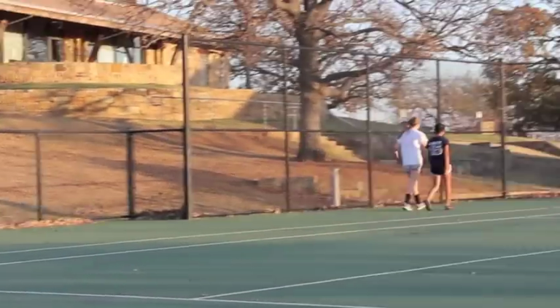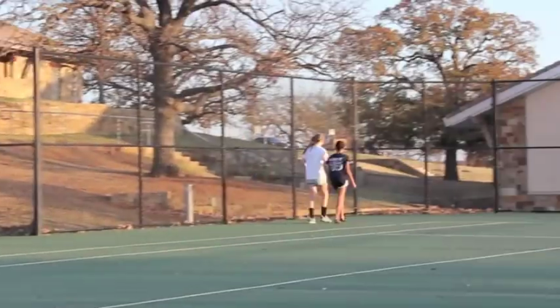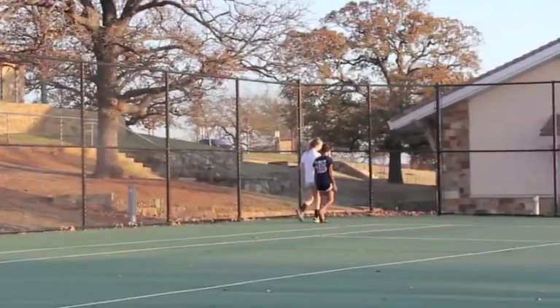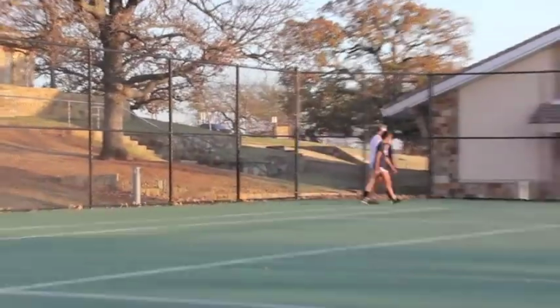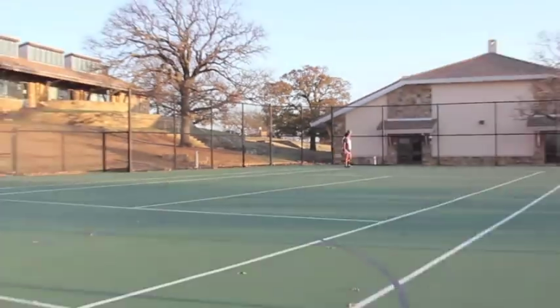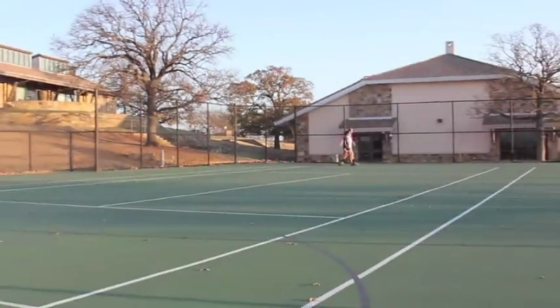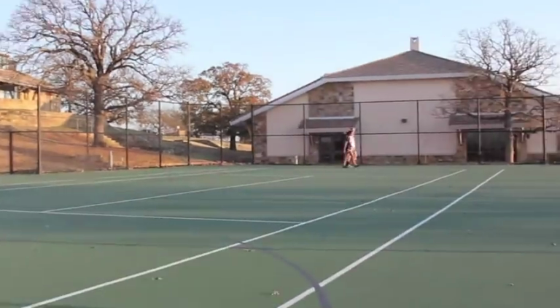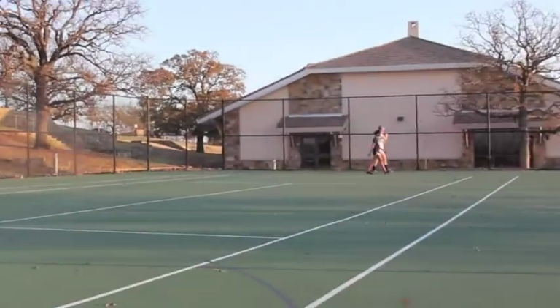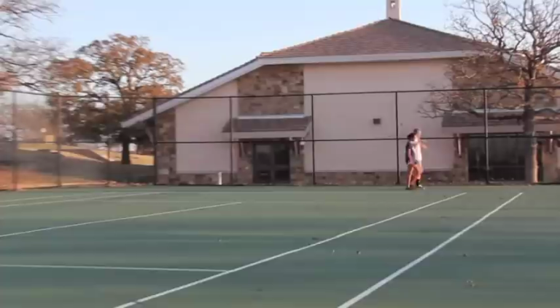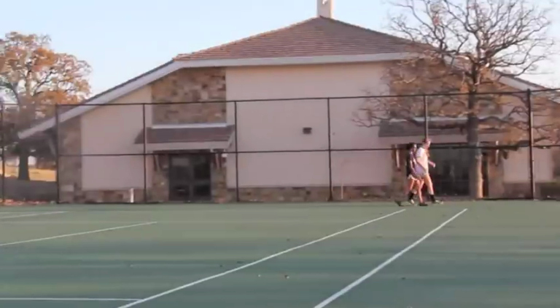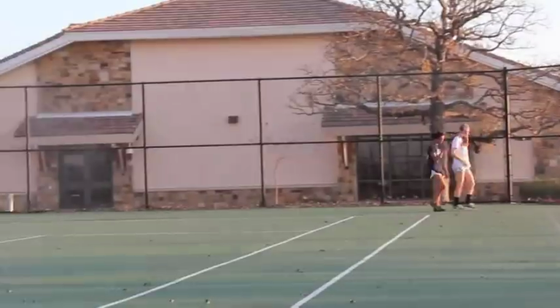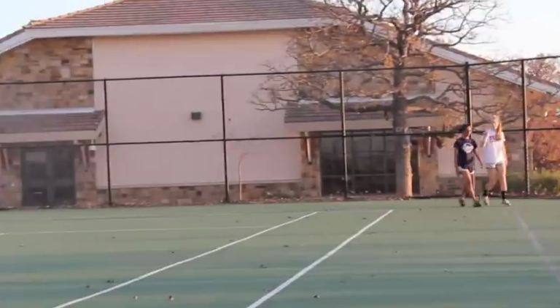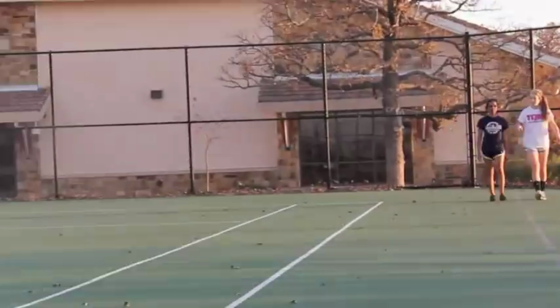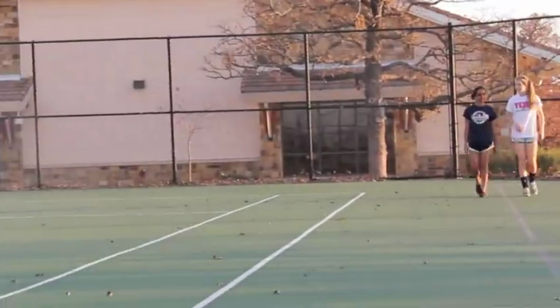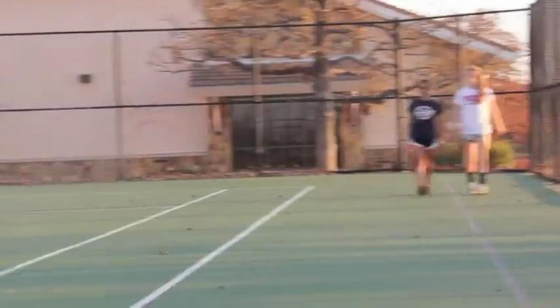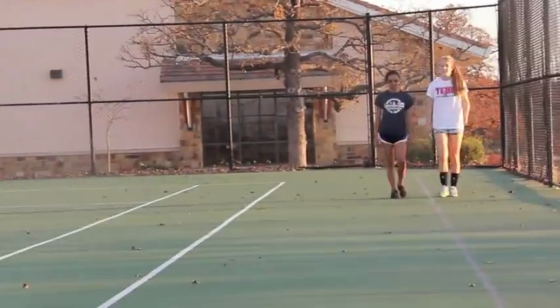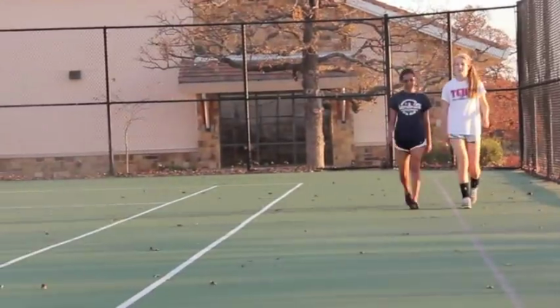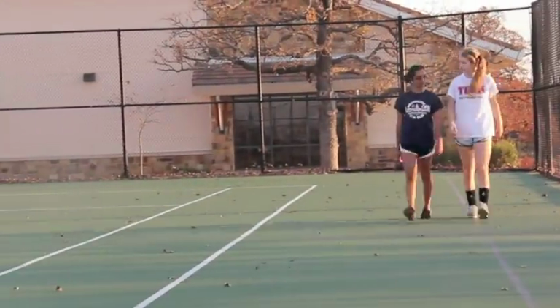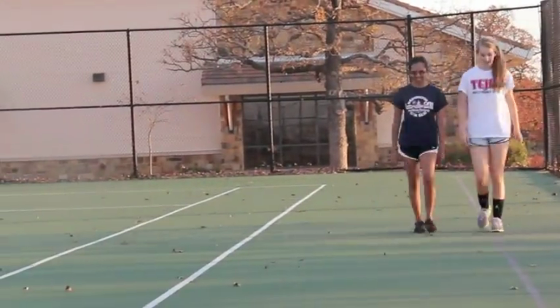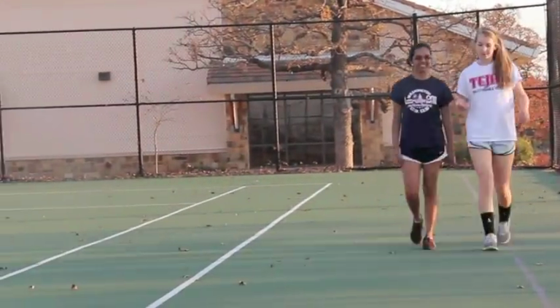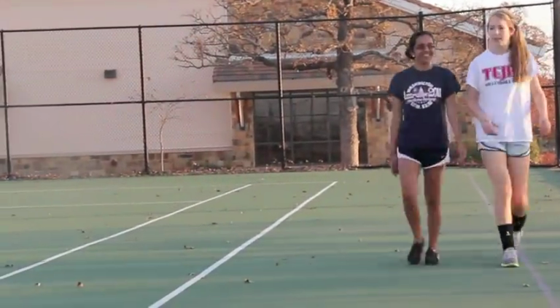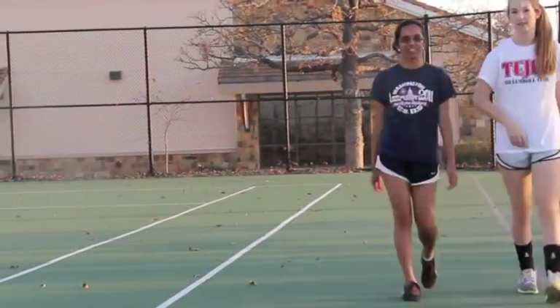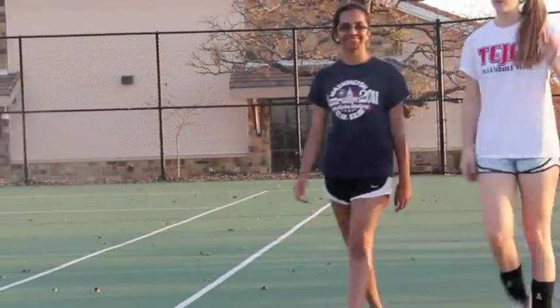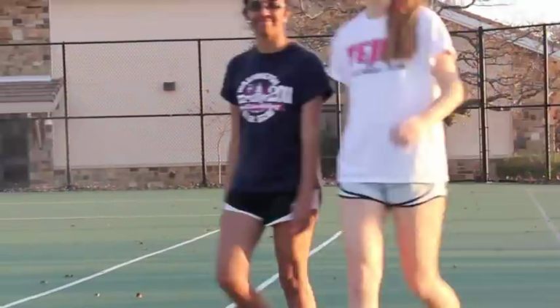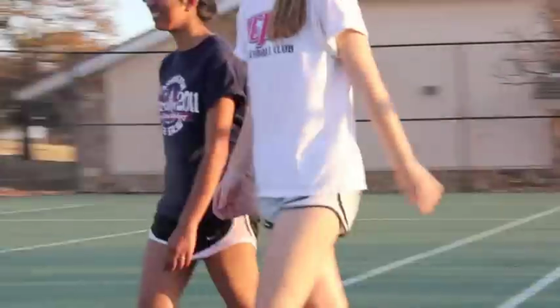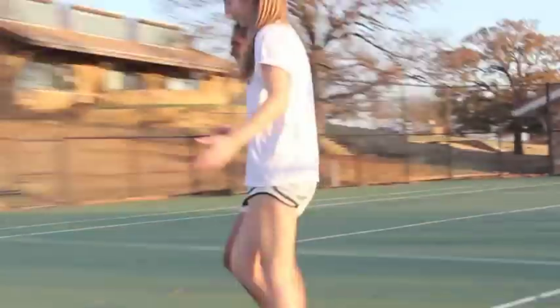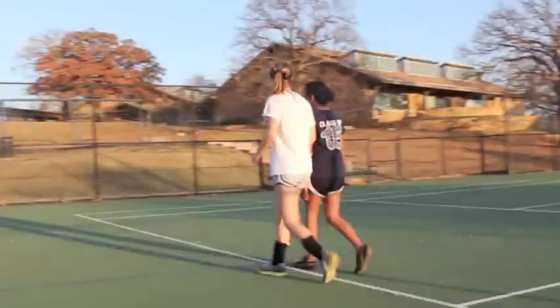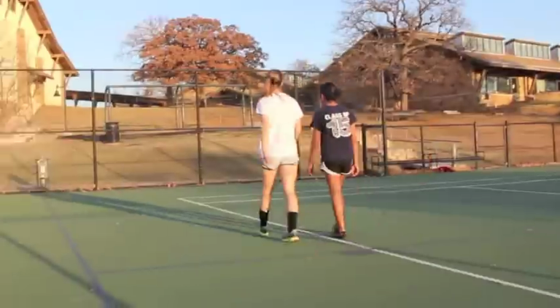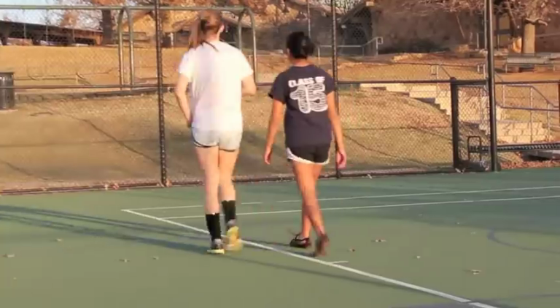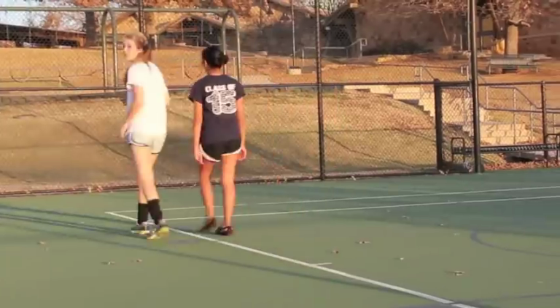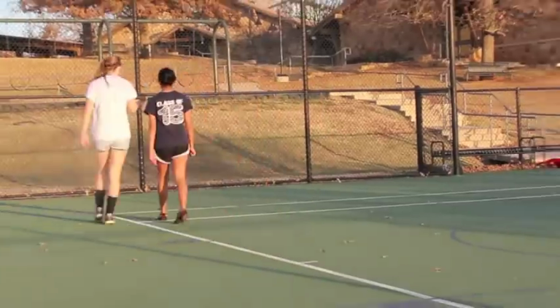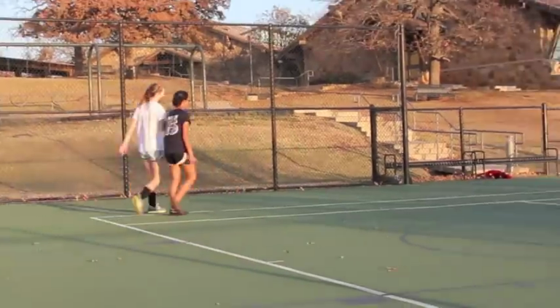Again, we want you to run and jog outside, but this time only jog for two minutes and walk for one.